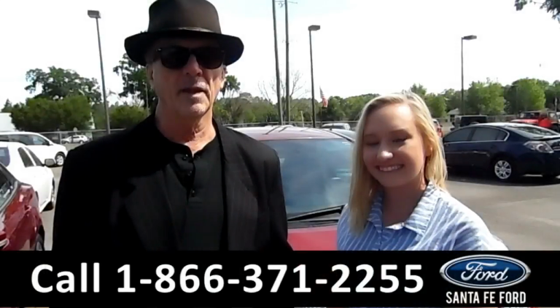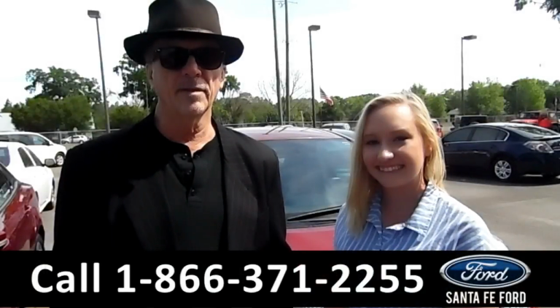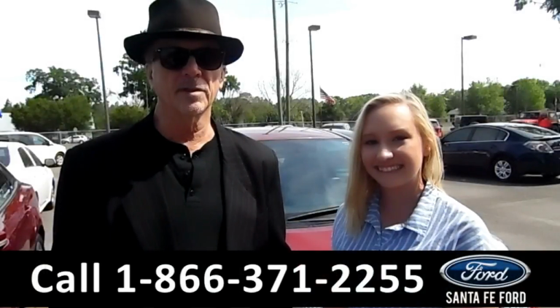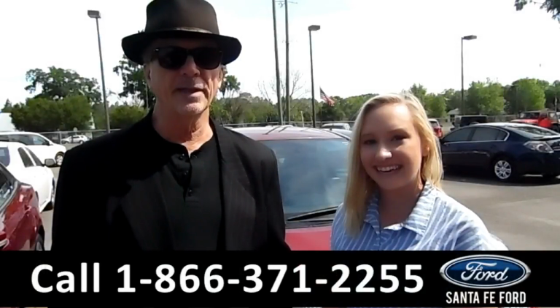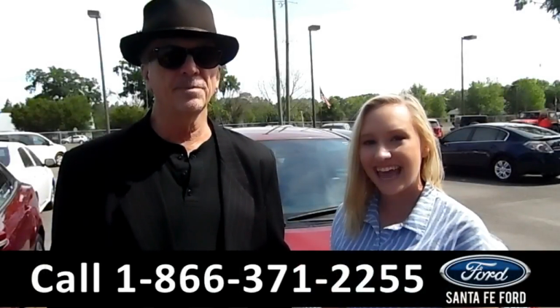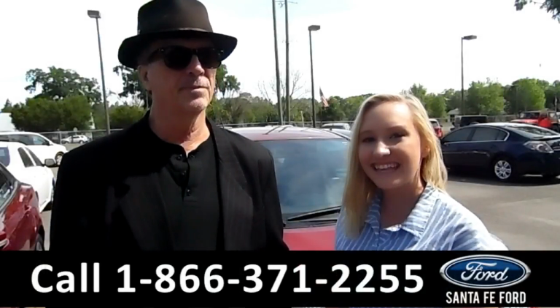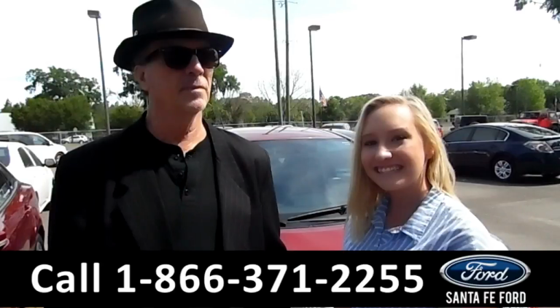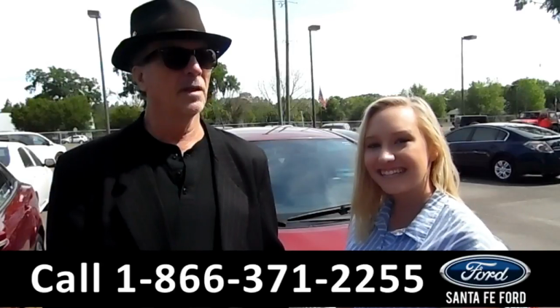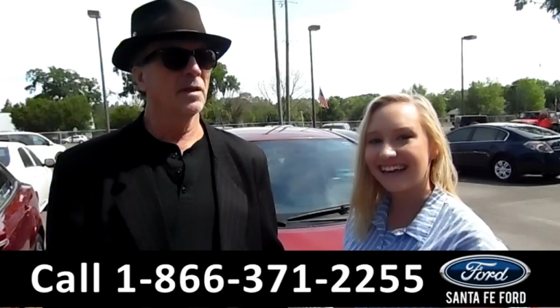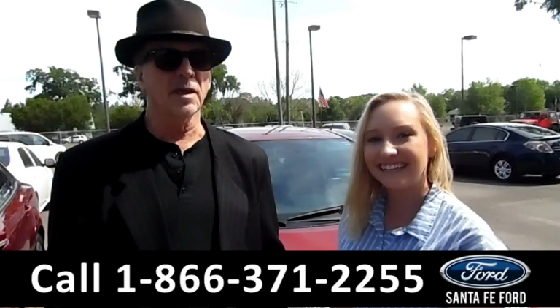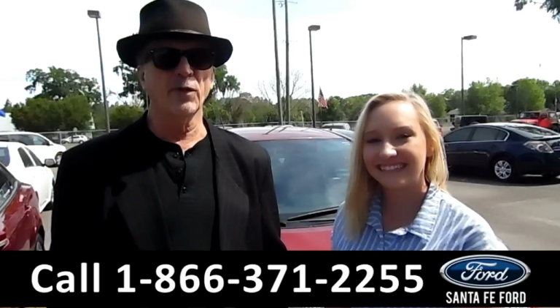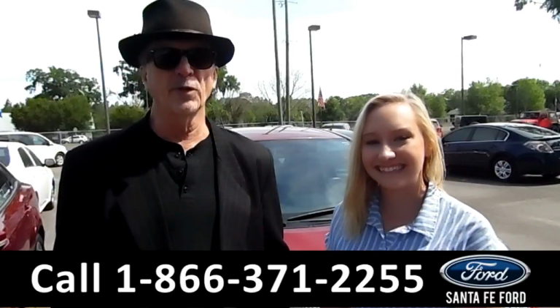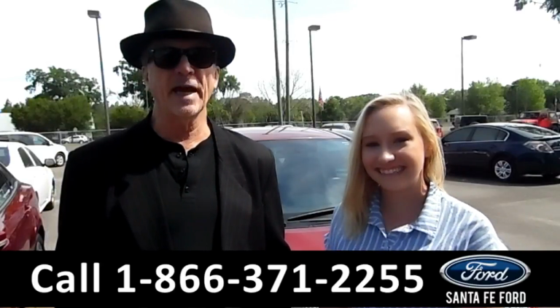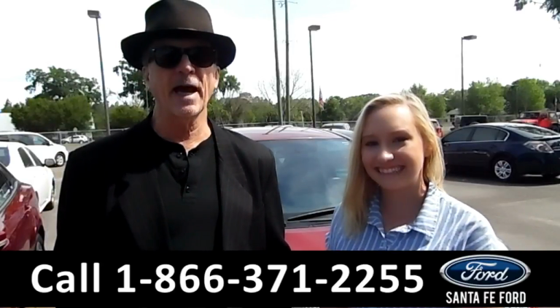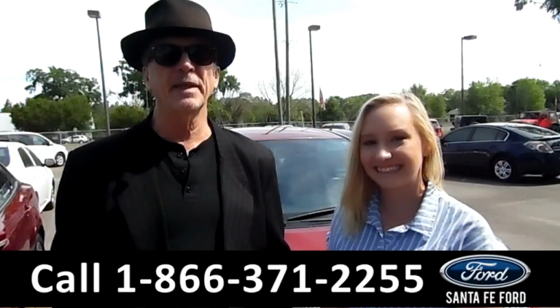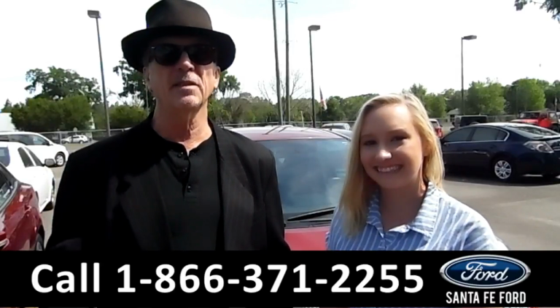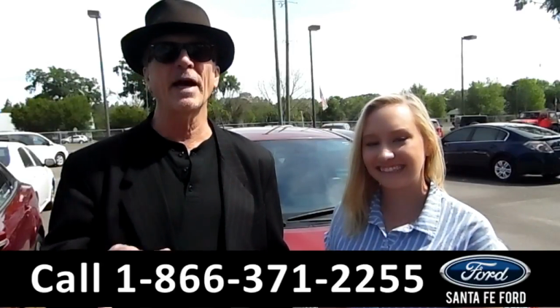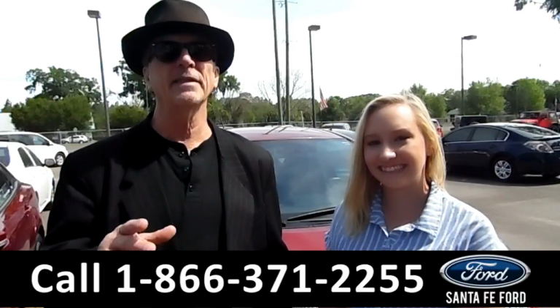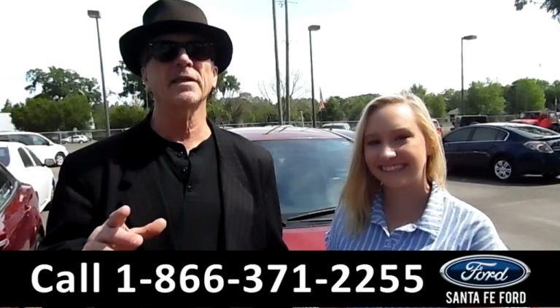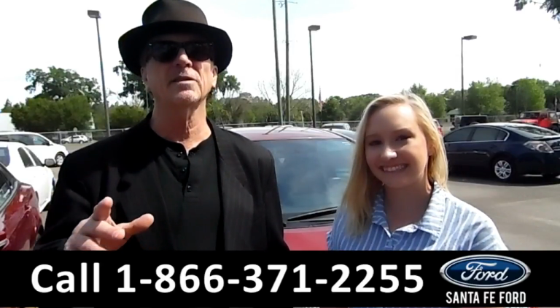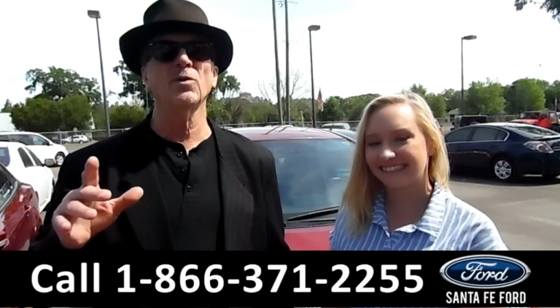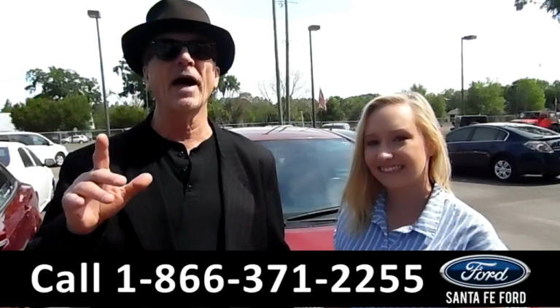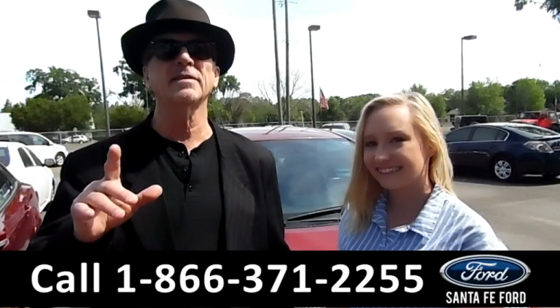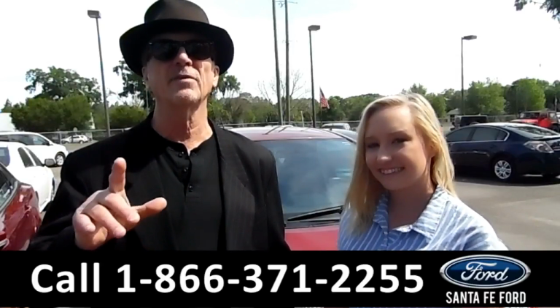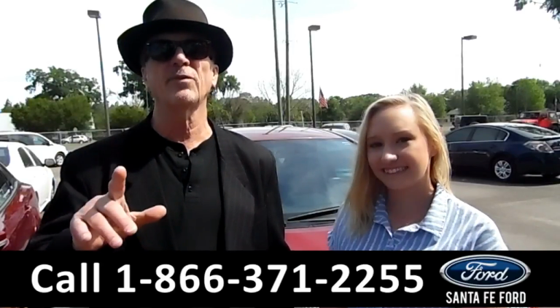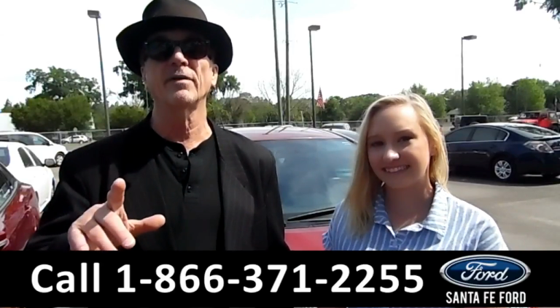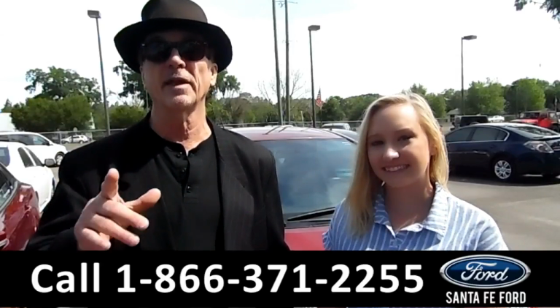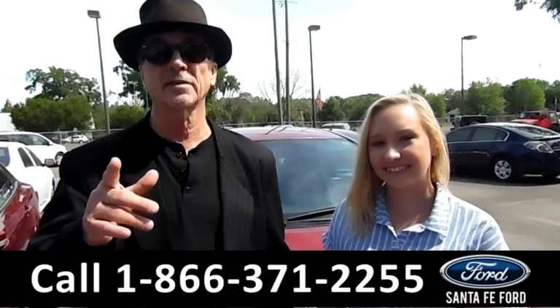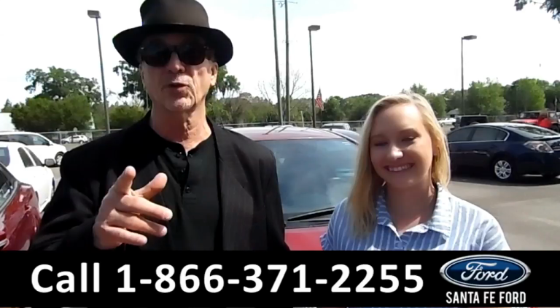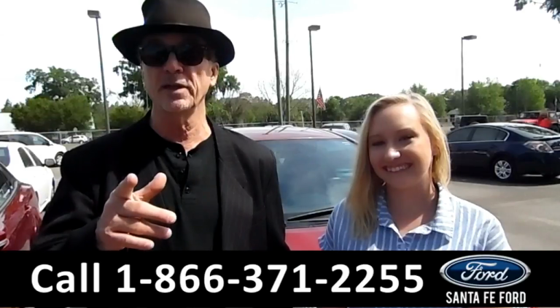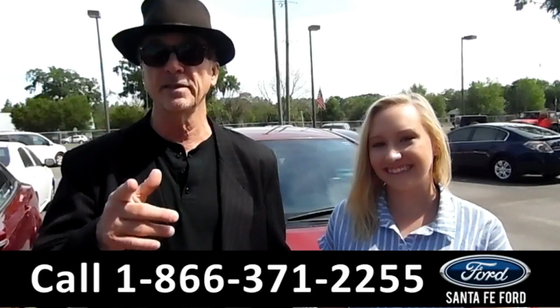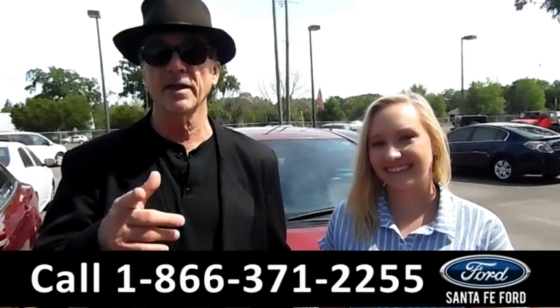Hey, this is Randy, and this is Alyssa. SantaFeFord.com — easy to find, easy to get to. I-75, exit 399.